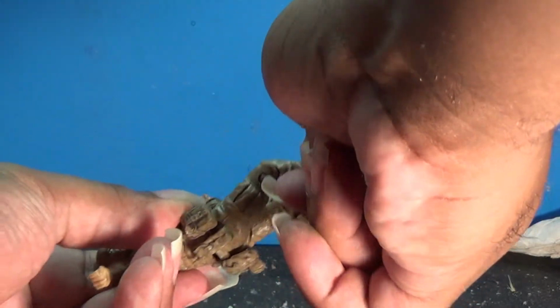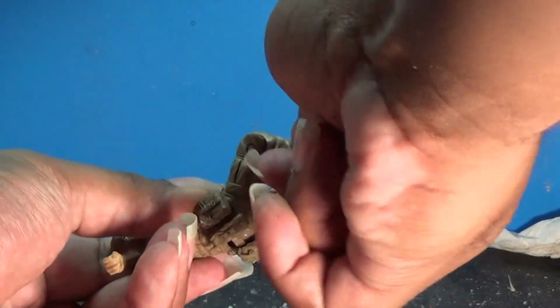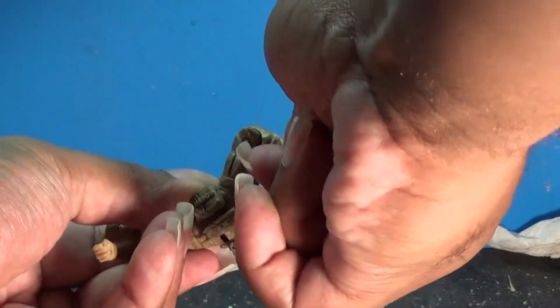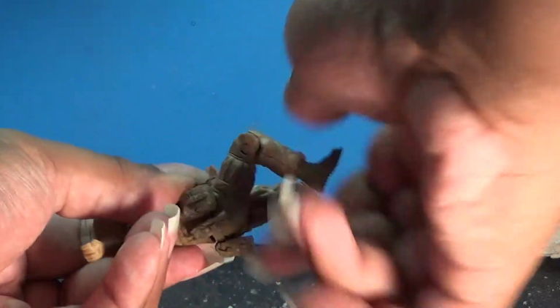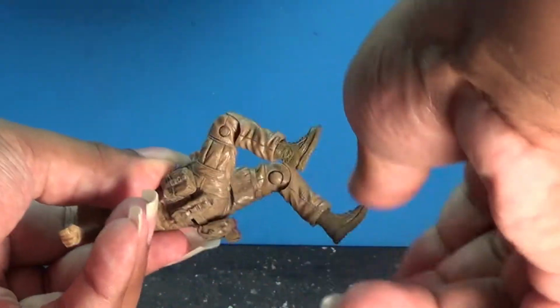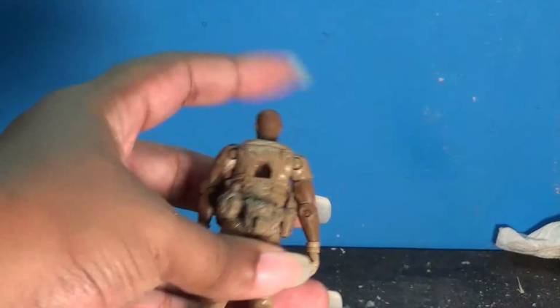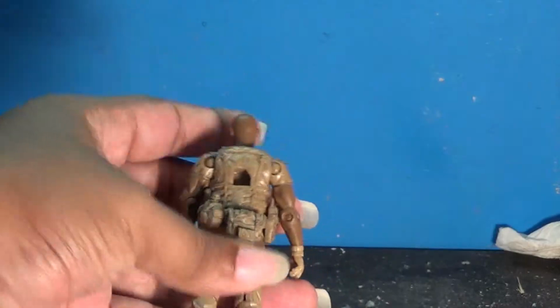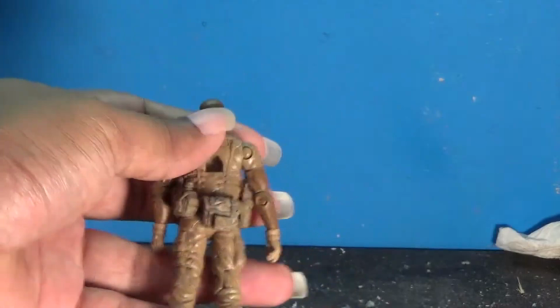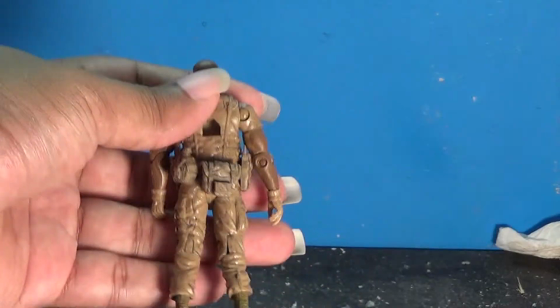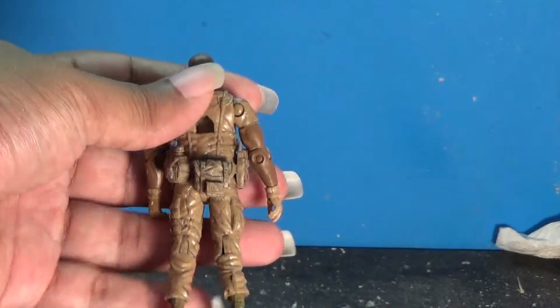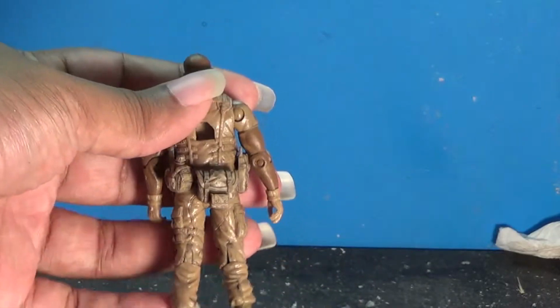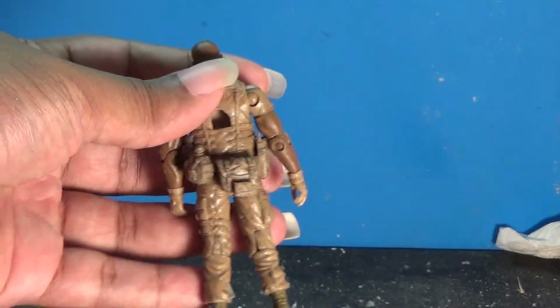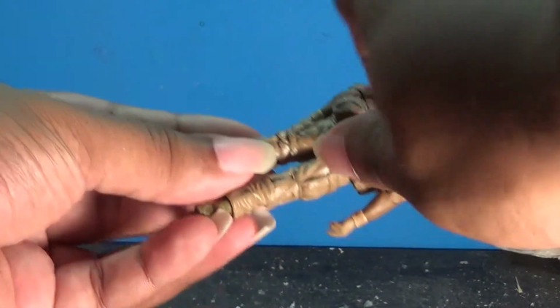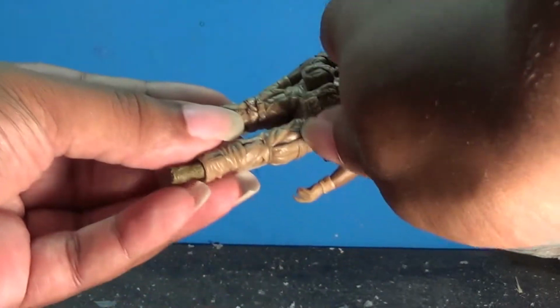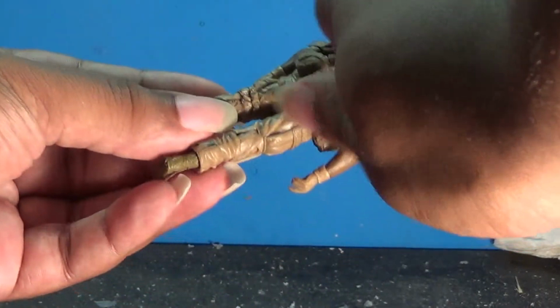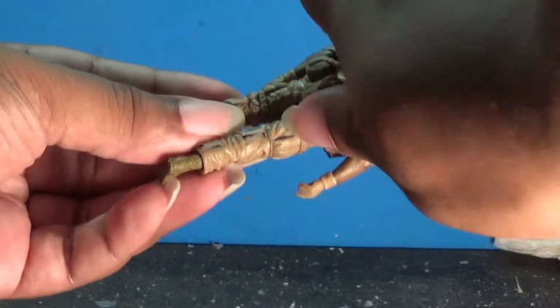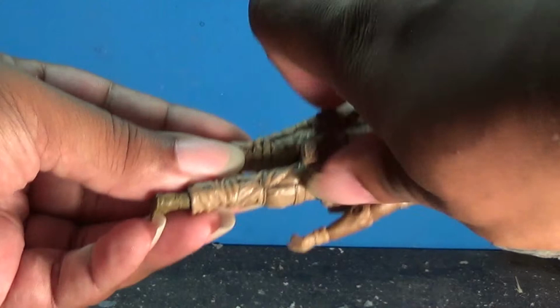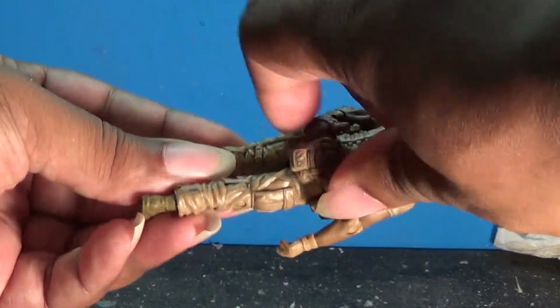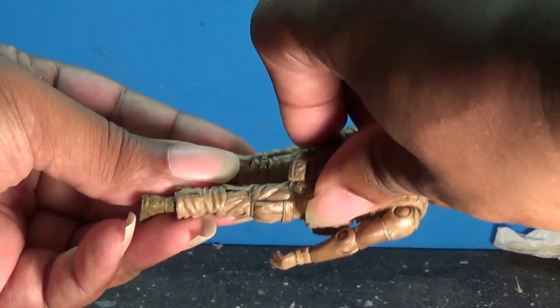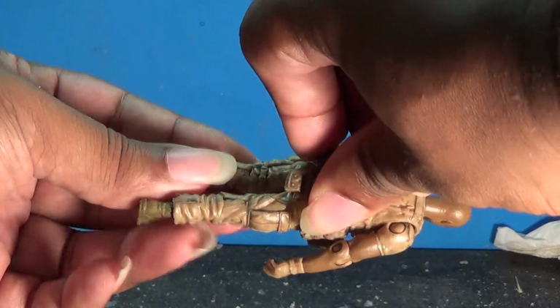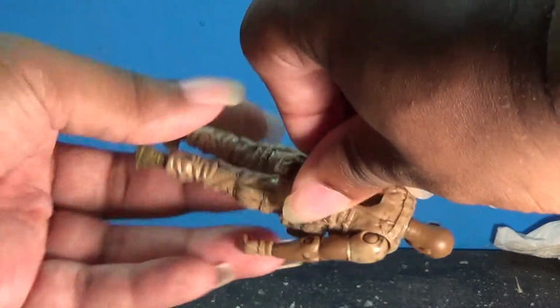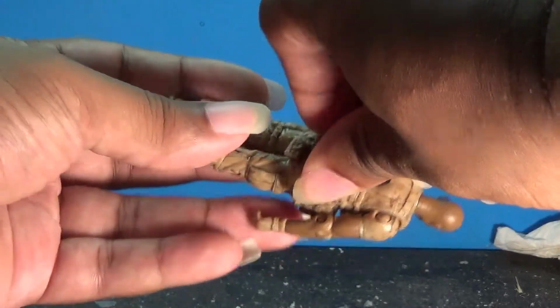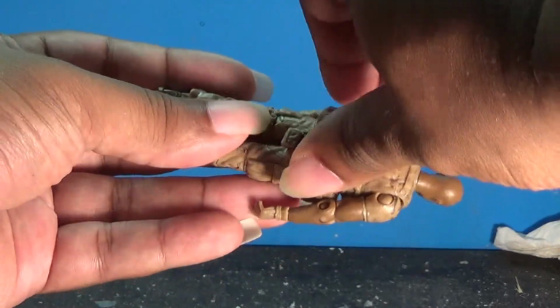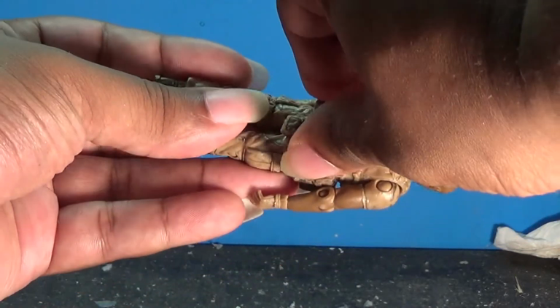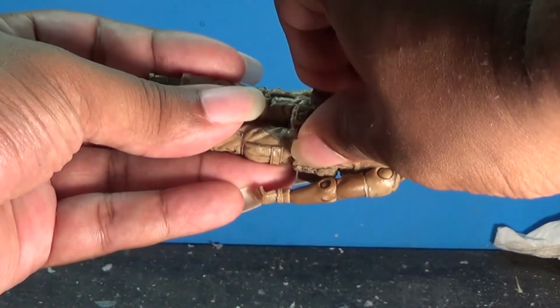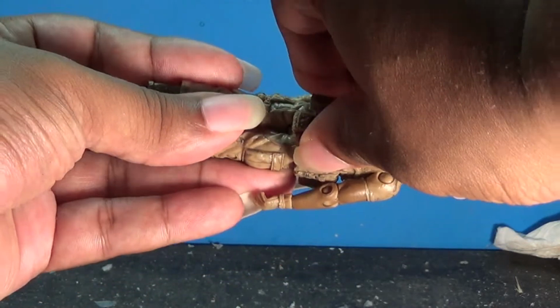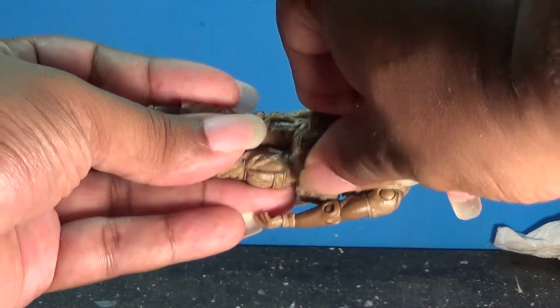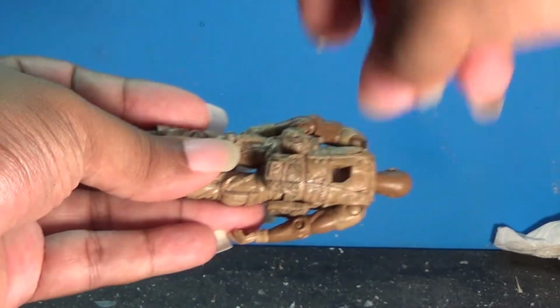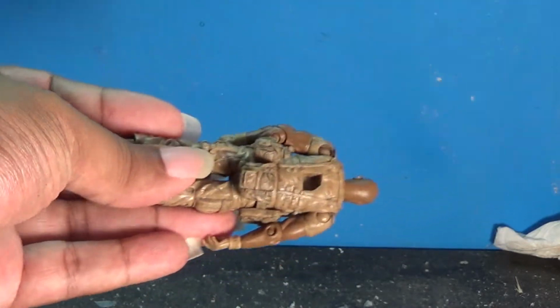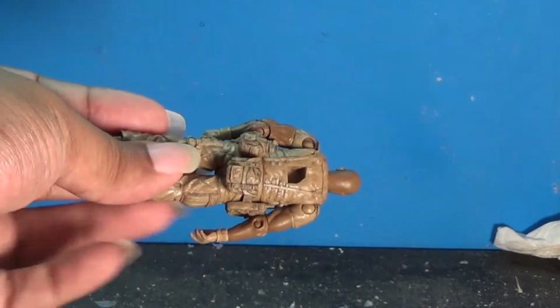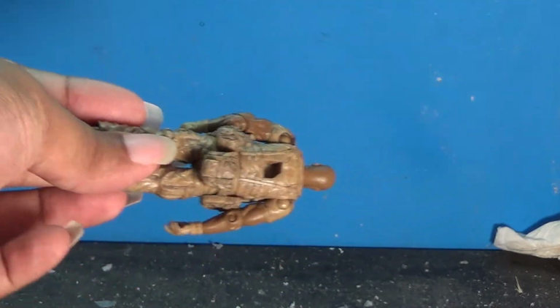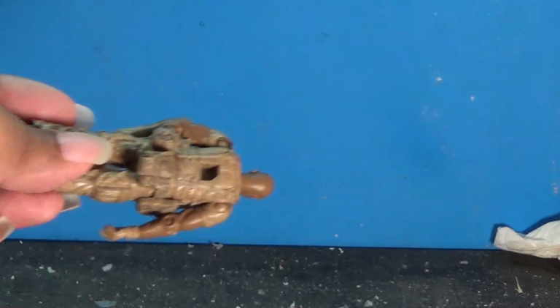Nice modeling, especially with this belt. It isn't attached to the body — it actually hangs off and looks nice.